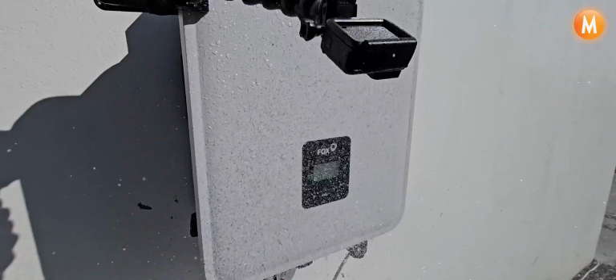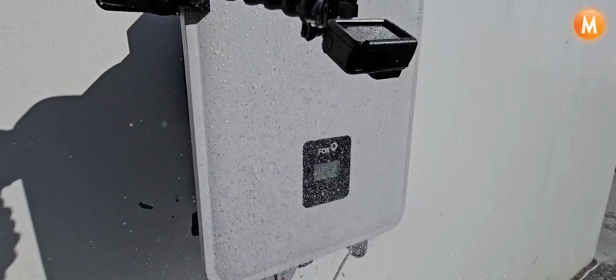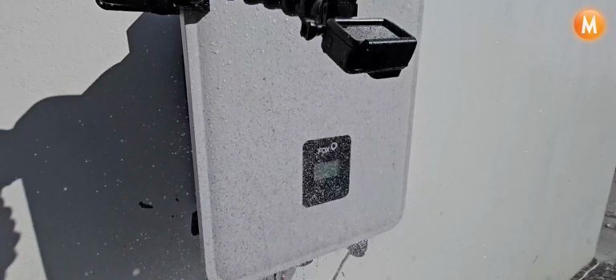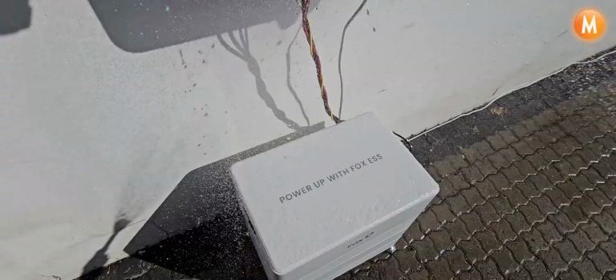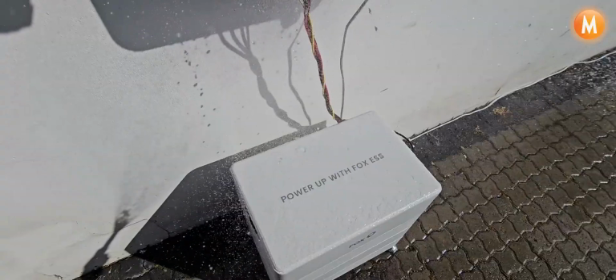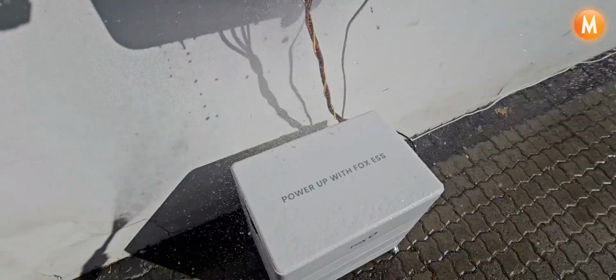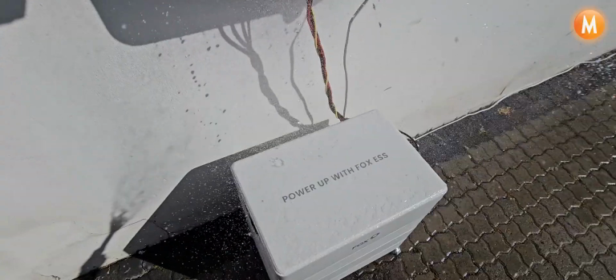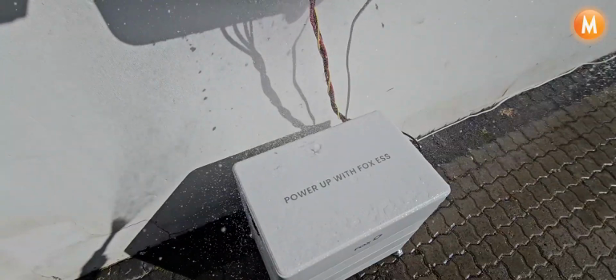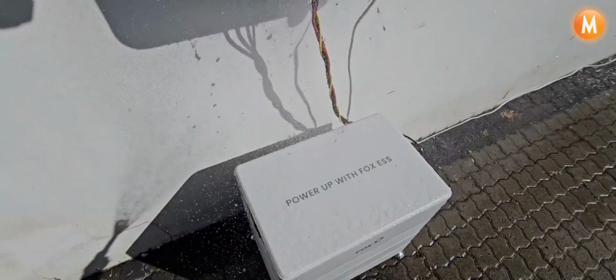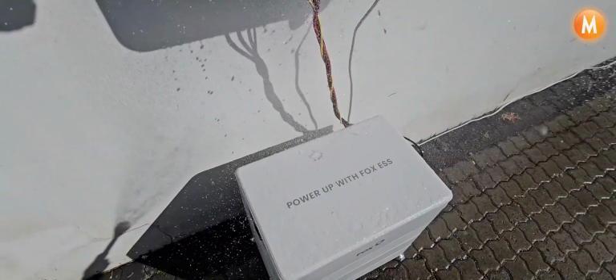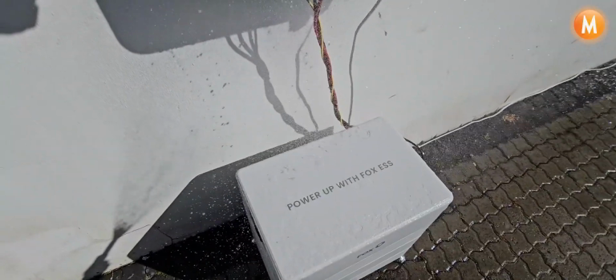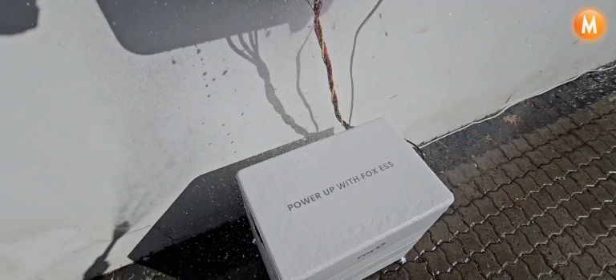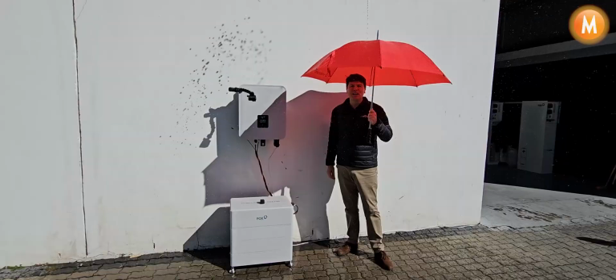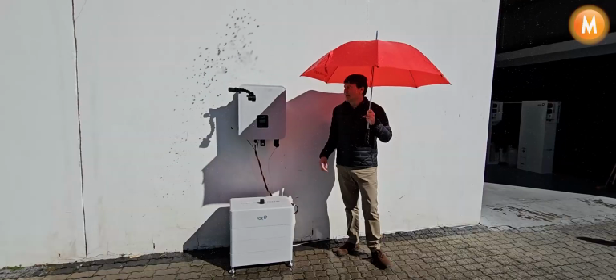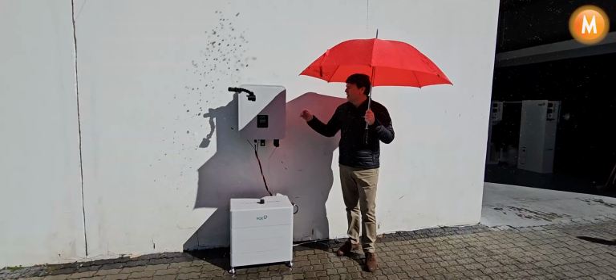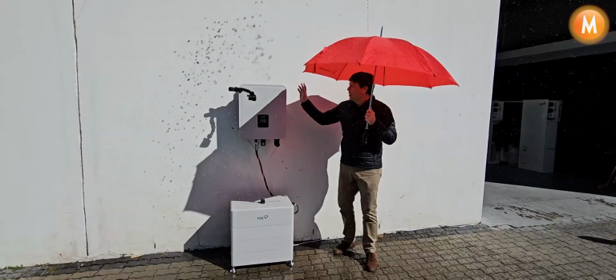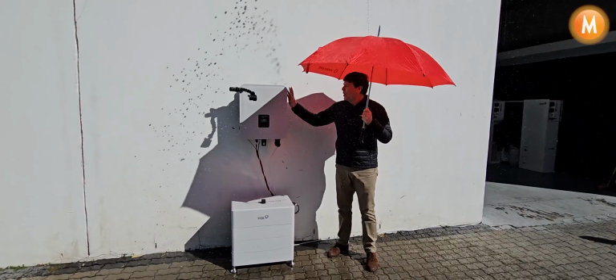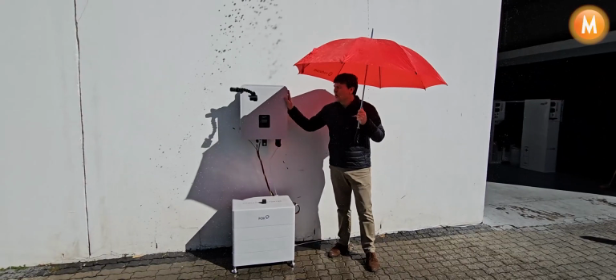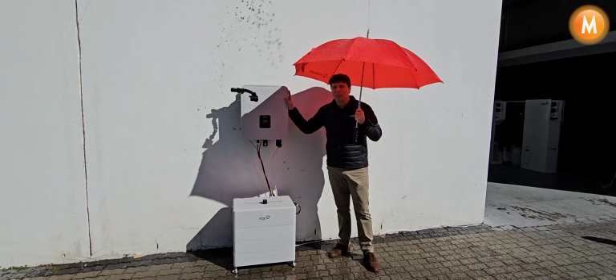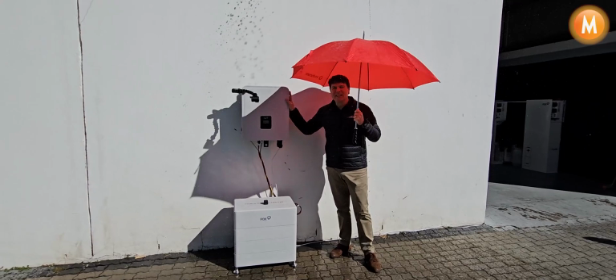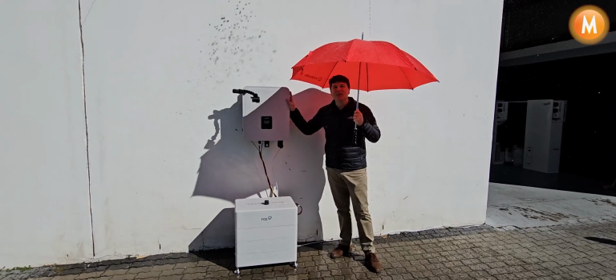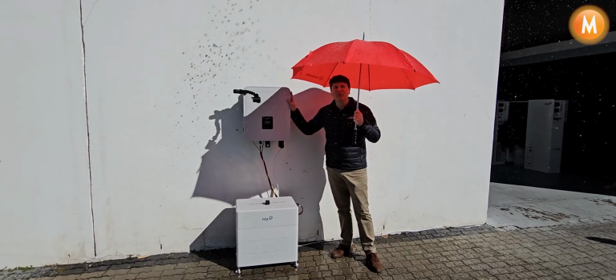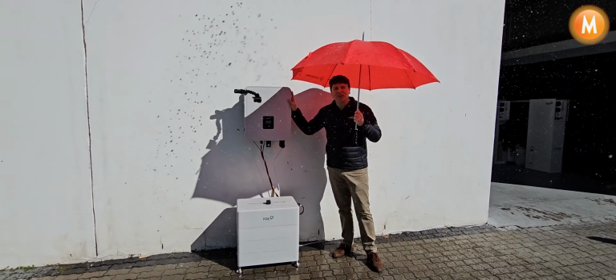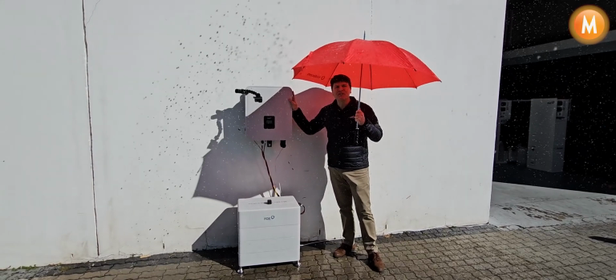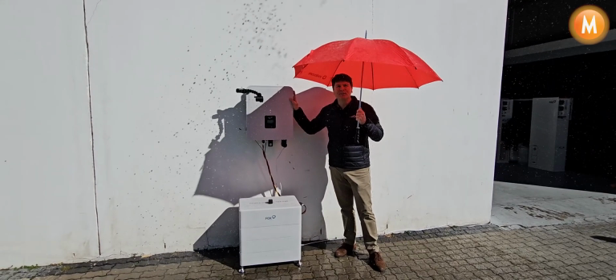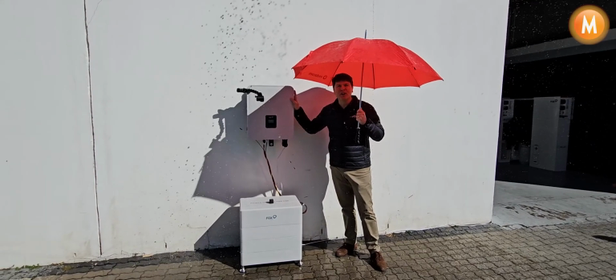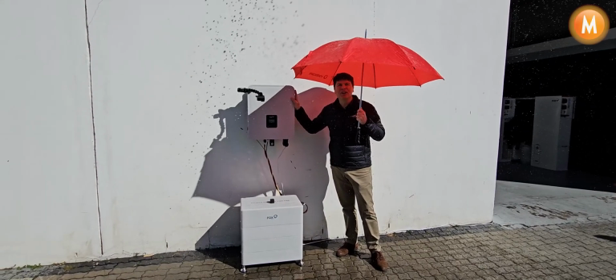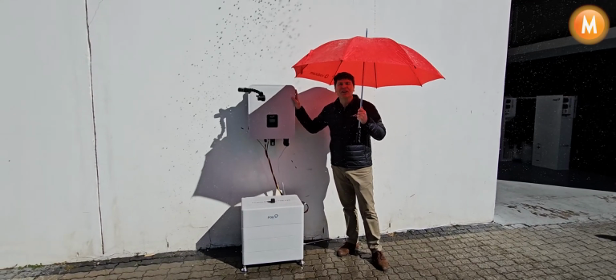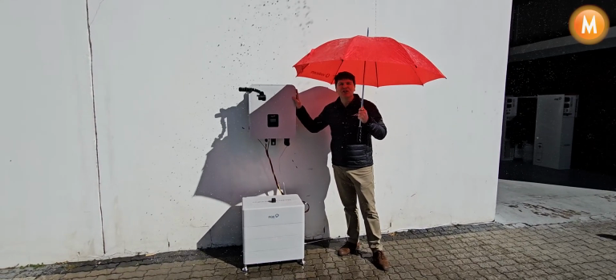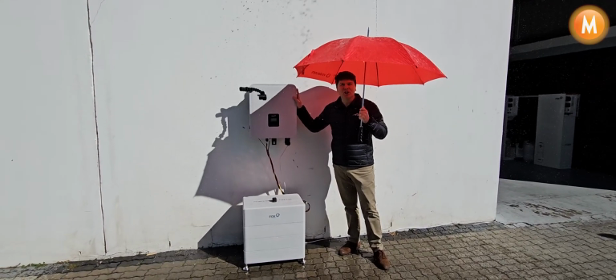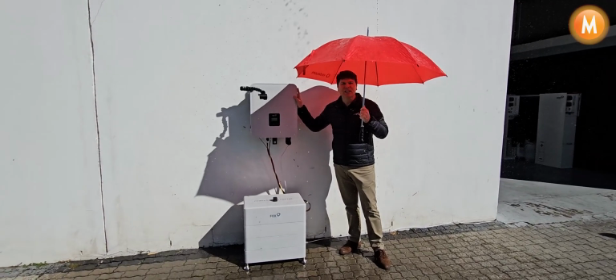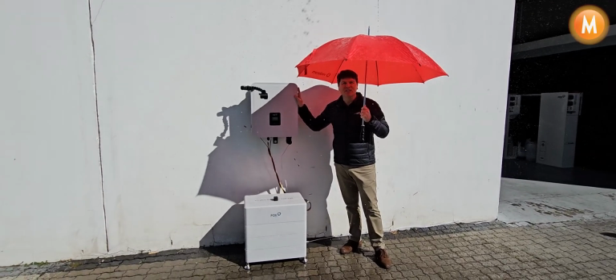Well, I might be needing an umbrella, but your Fox inverter surely doesn't.